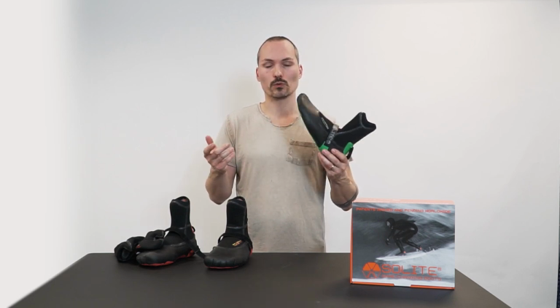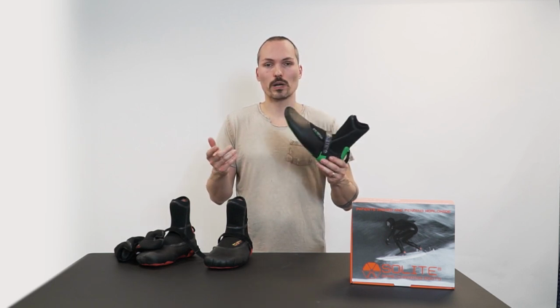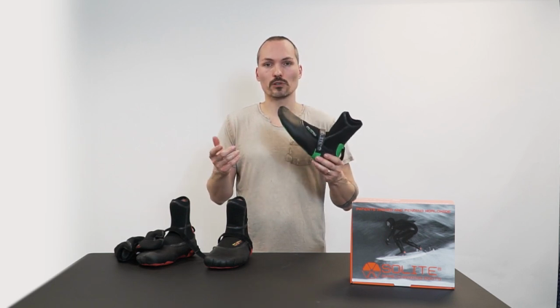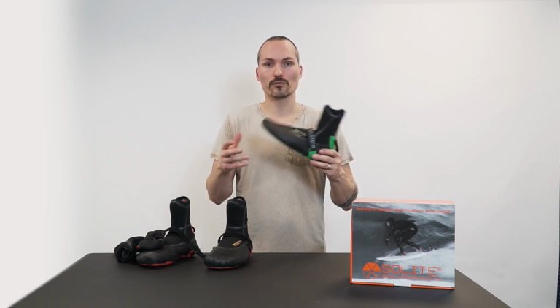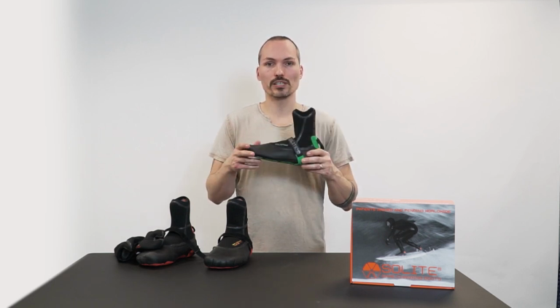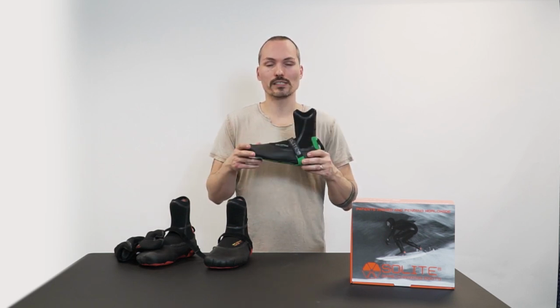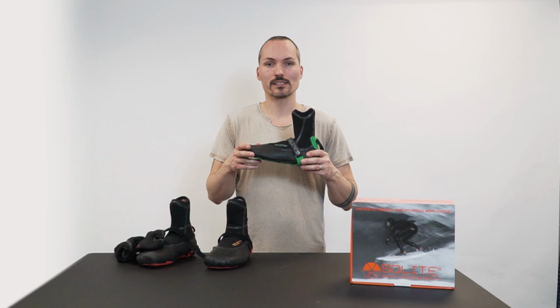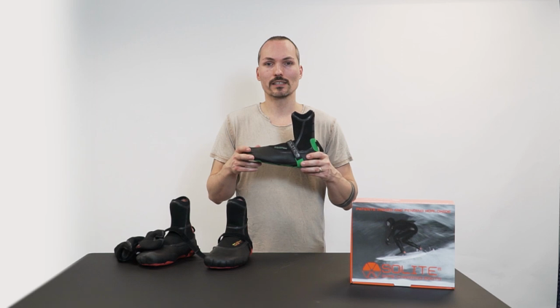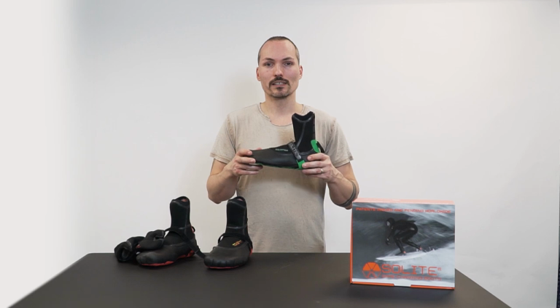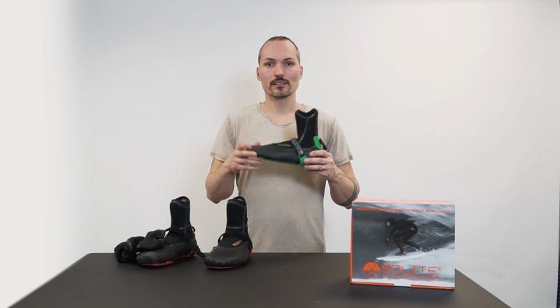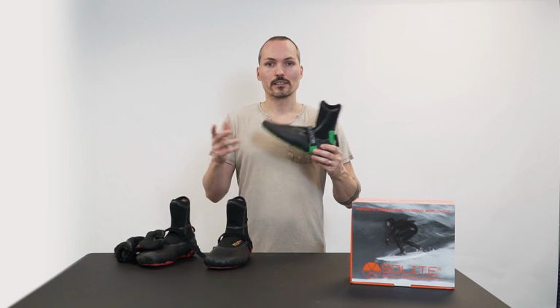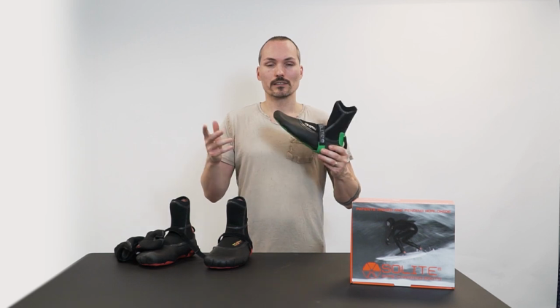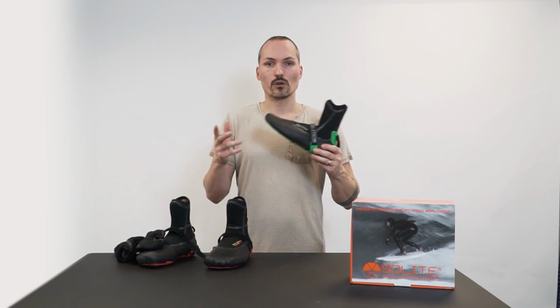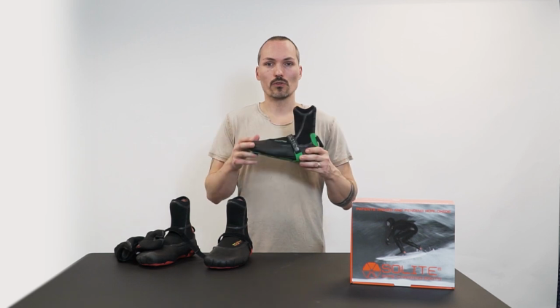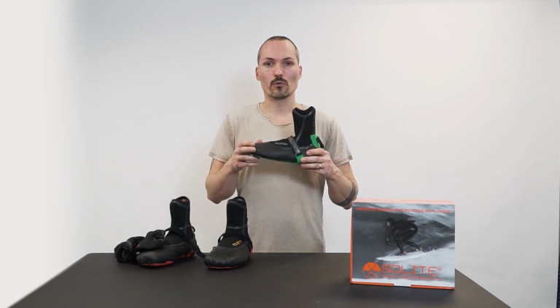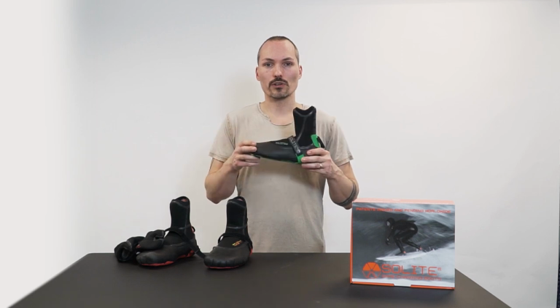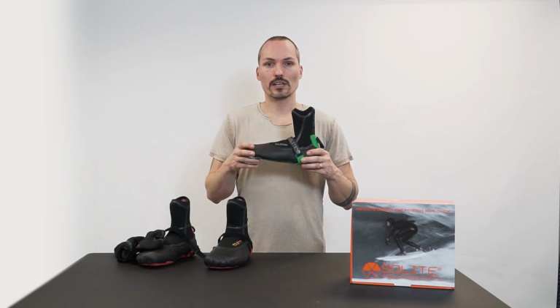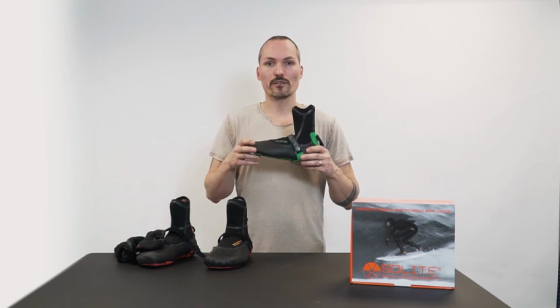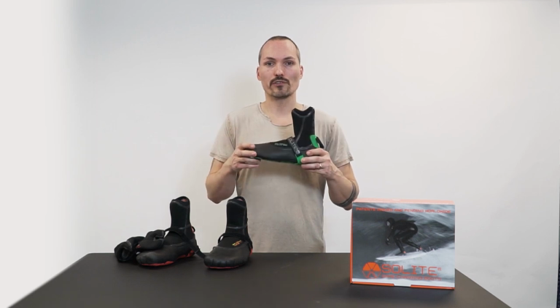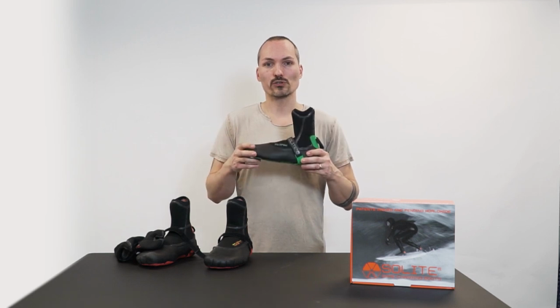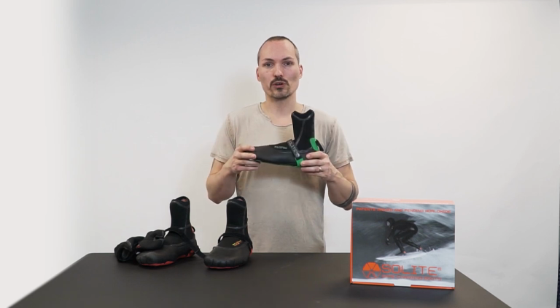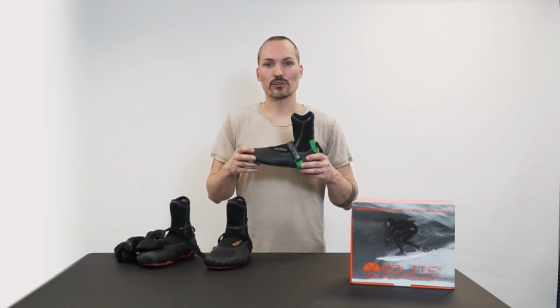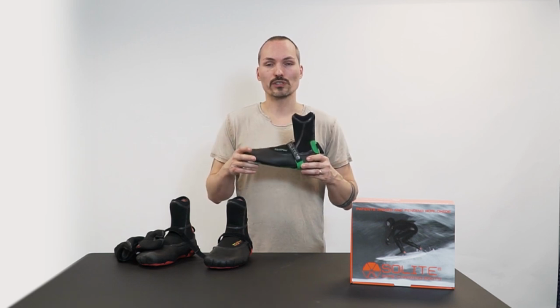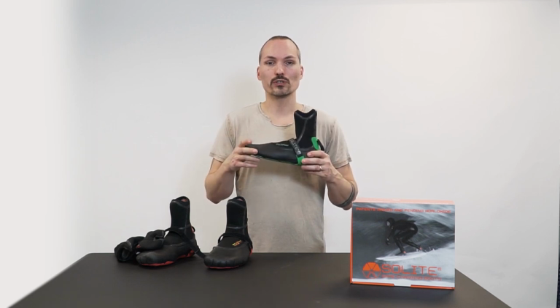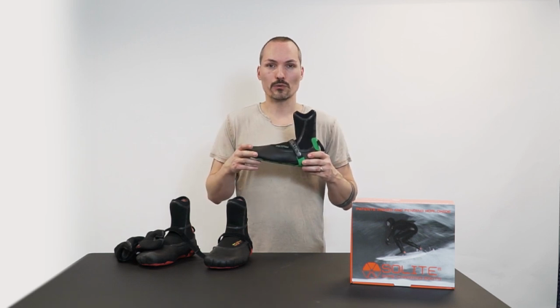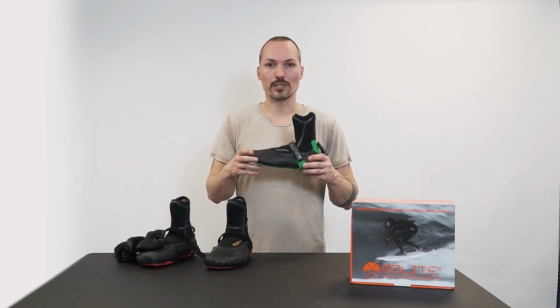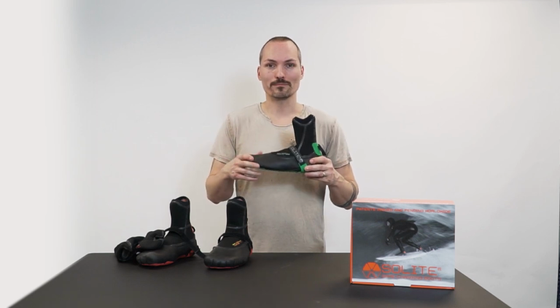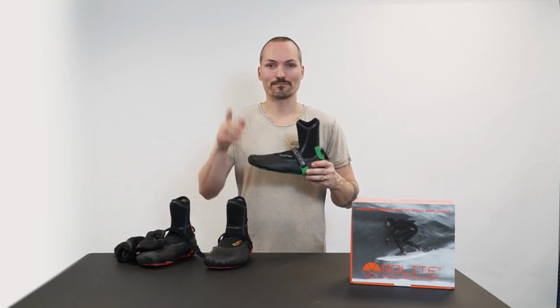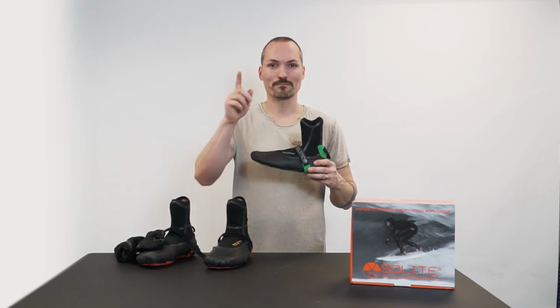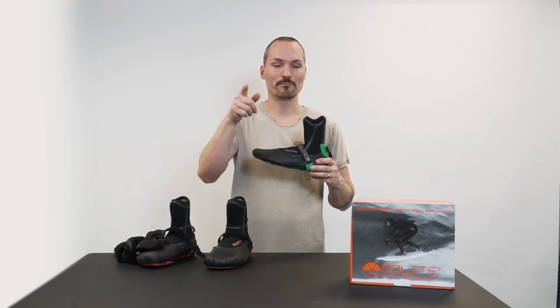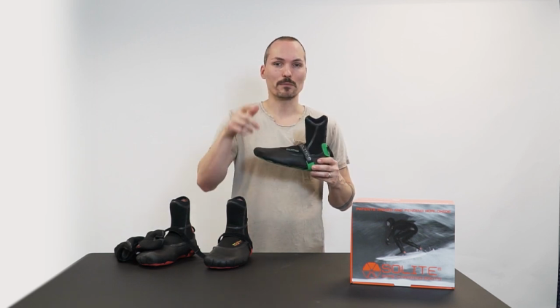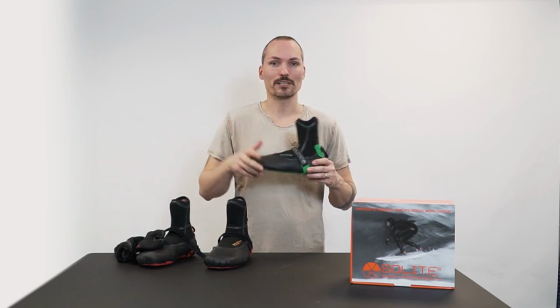So grab one of these, go on the water, have fun surfing — see you out there, bye-bye!